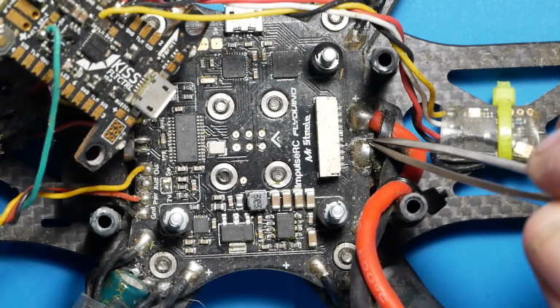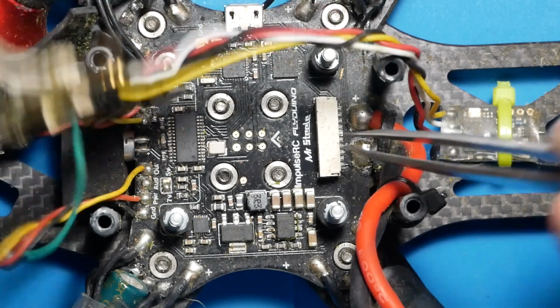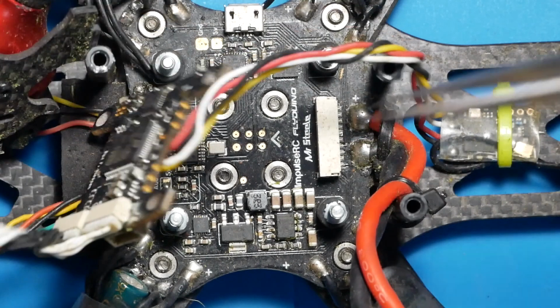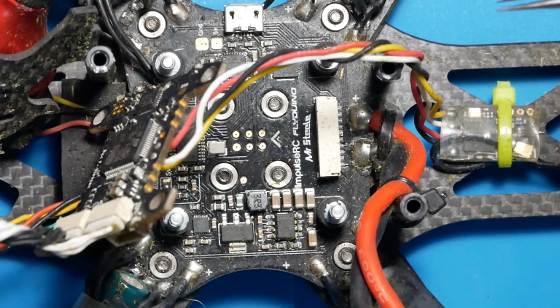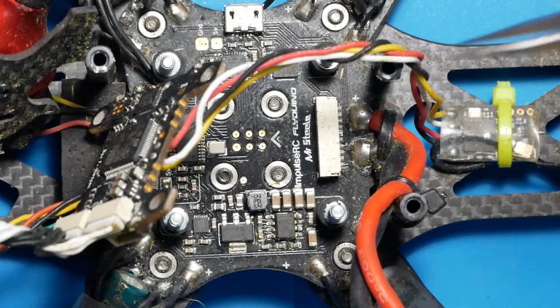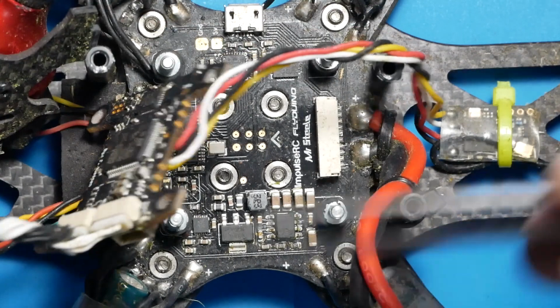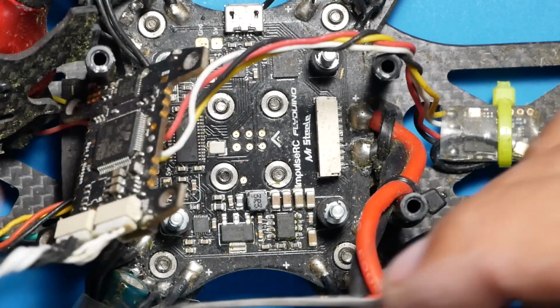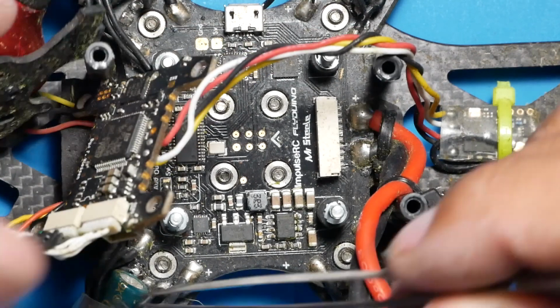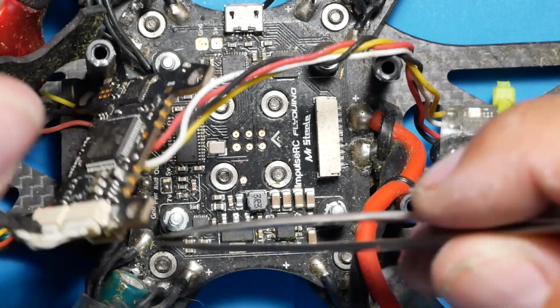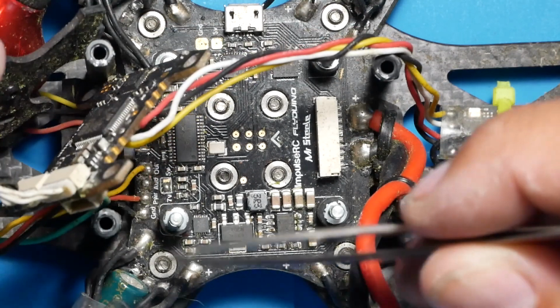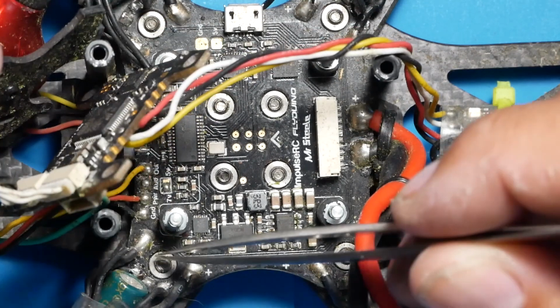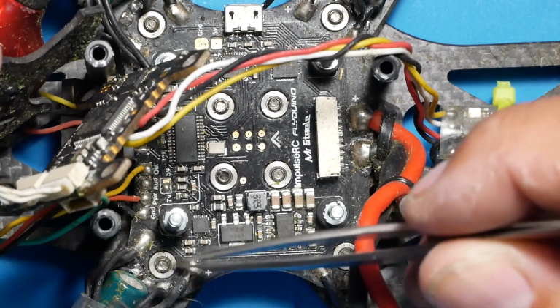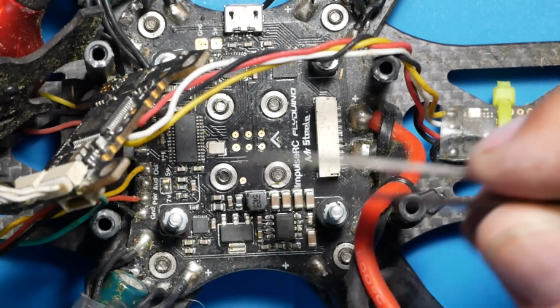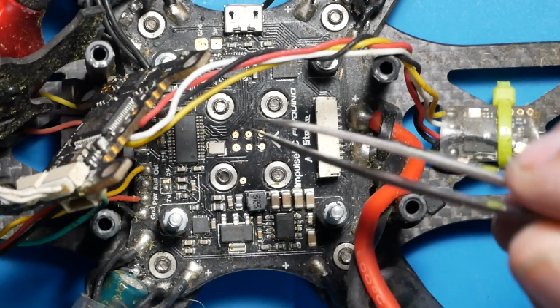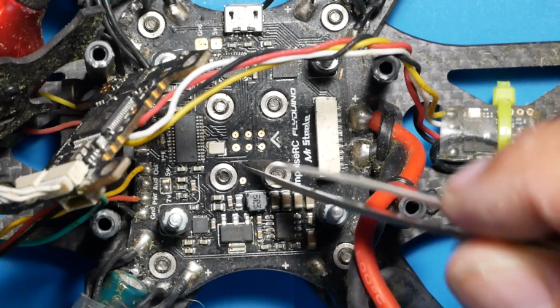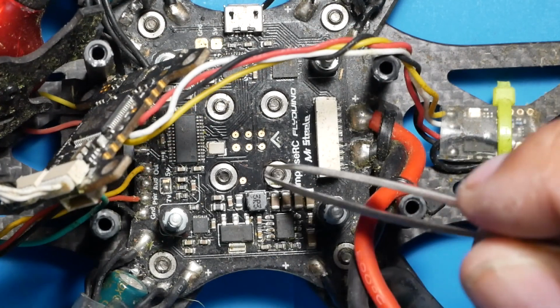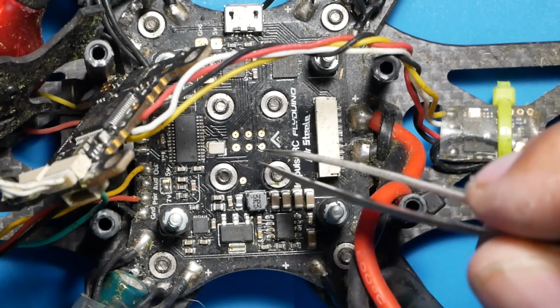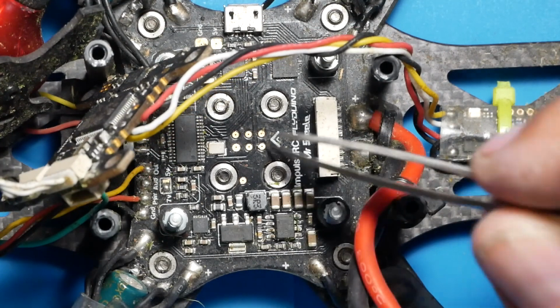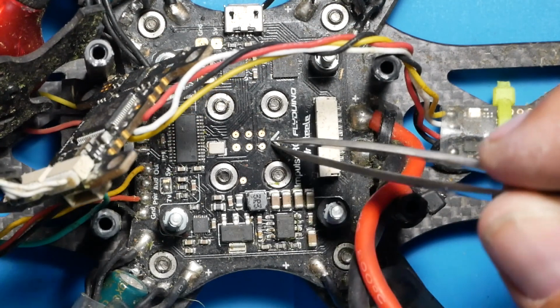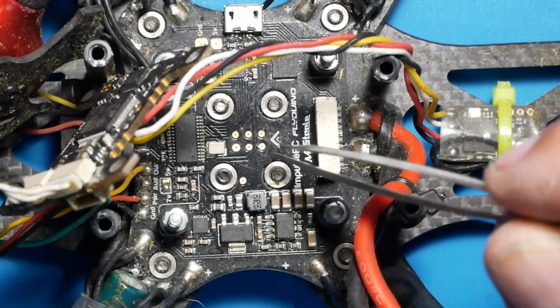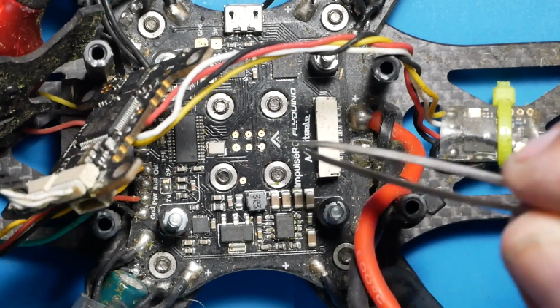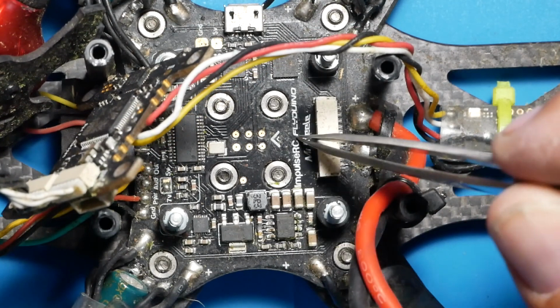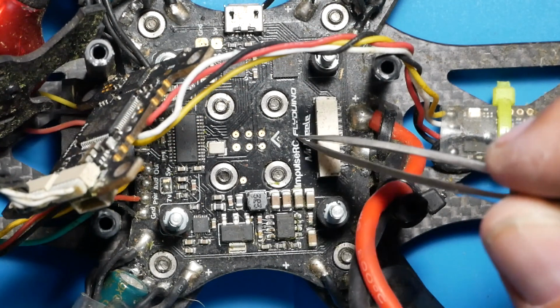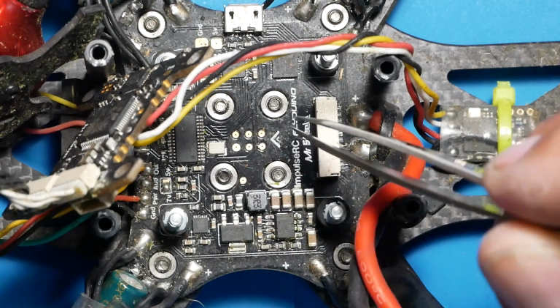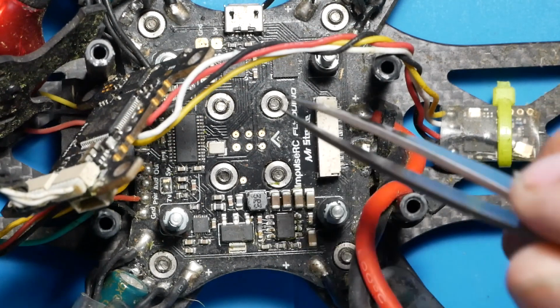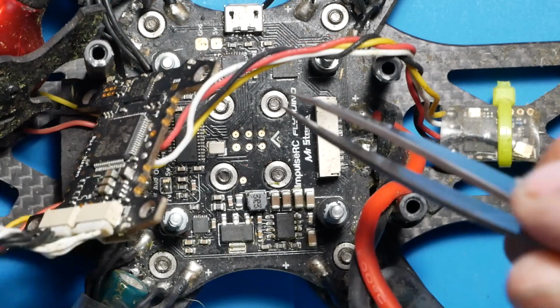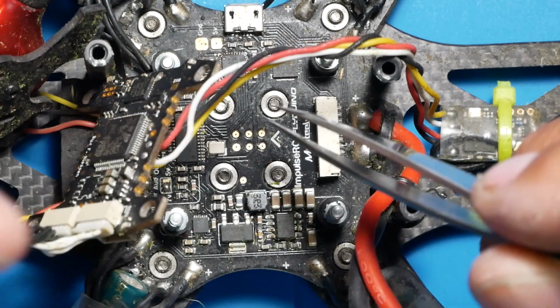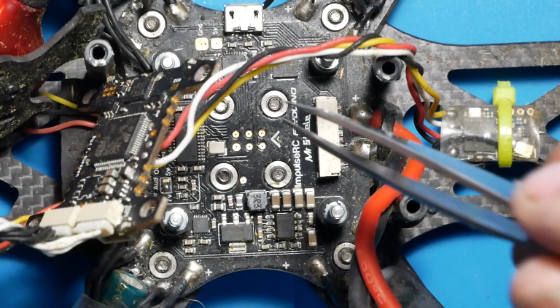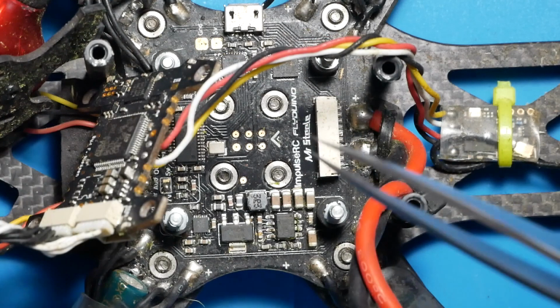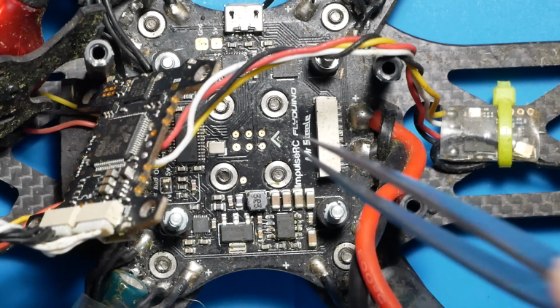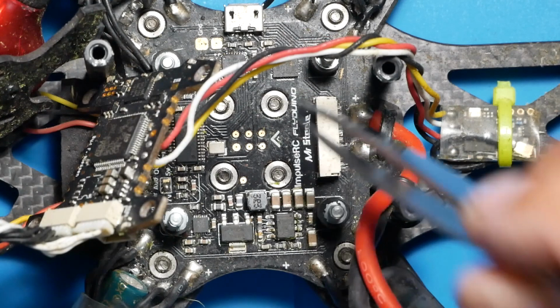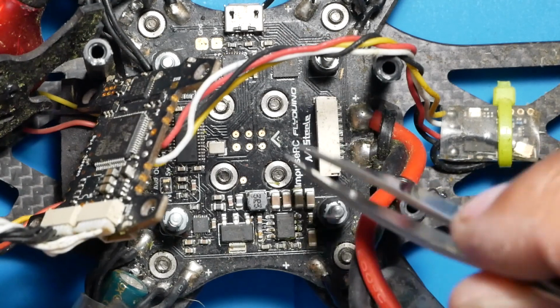So to summarize: camera, VTX, microphone, wiring harness, LiPo, and ESCs - we've covered it all. Now you know how to wire up the Mr. Steel PDB.